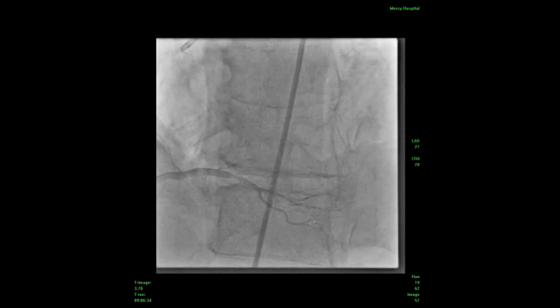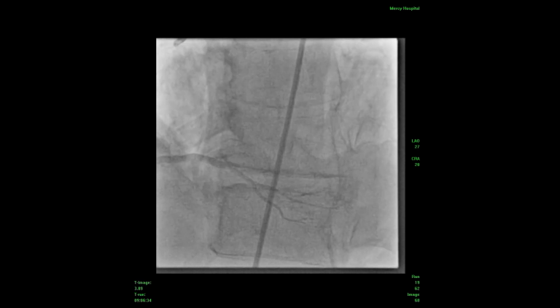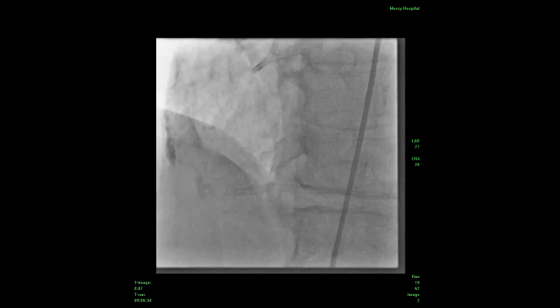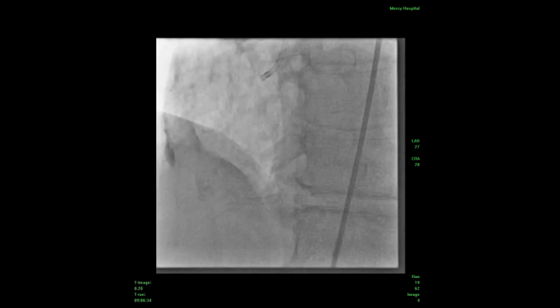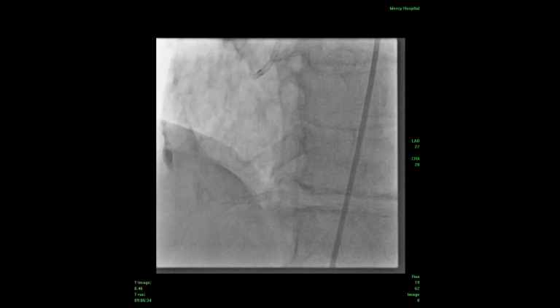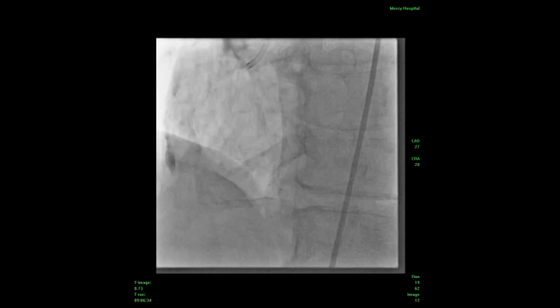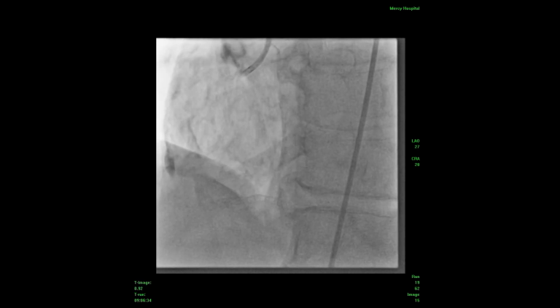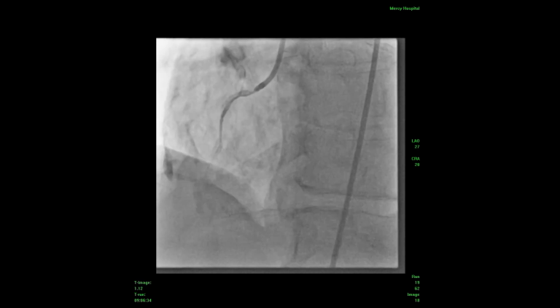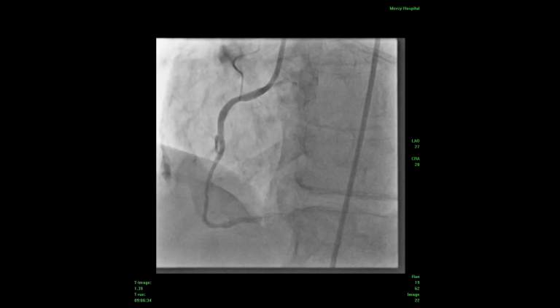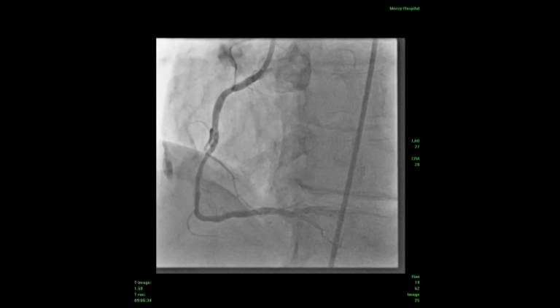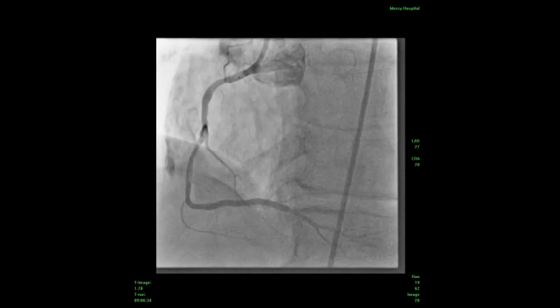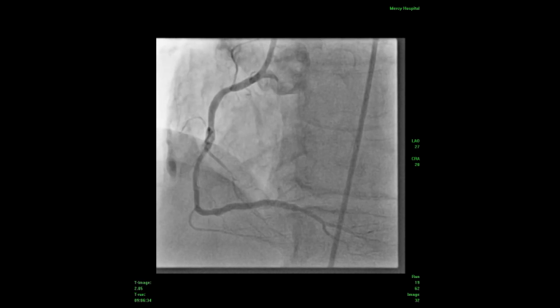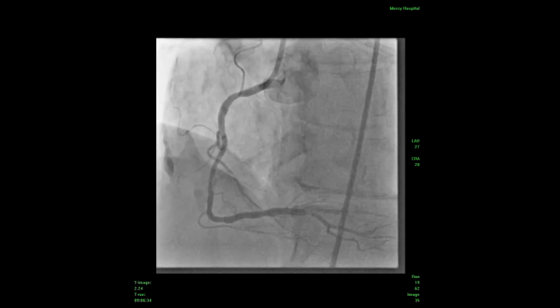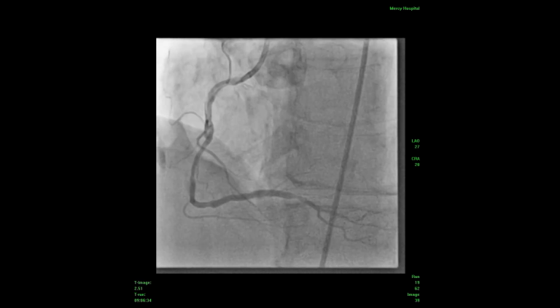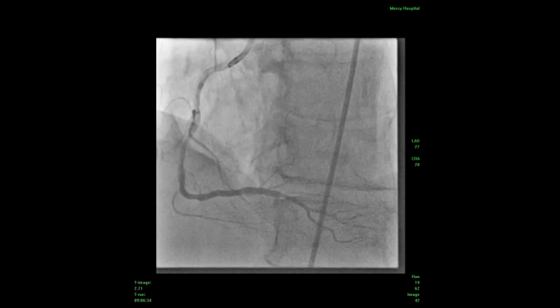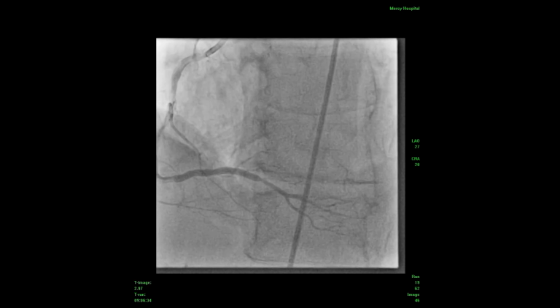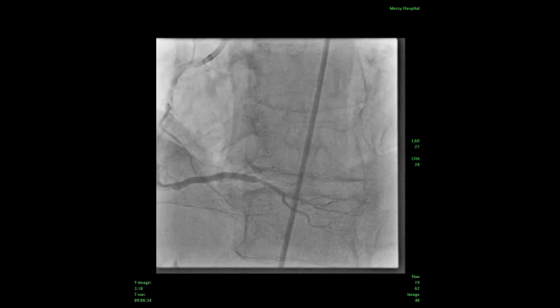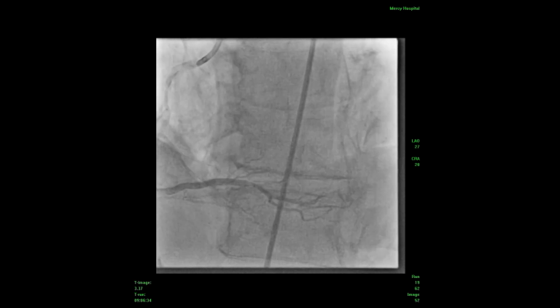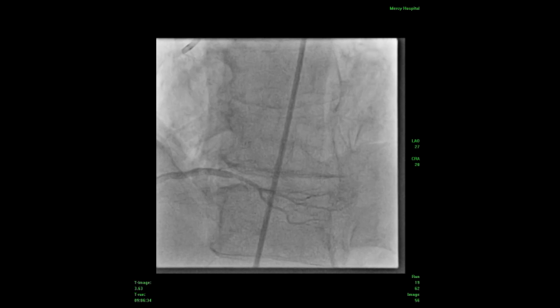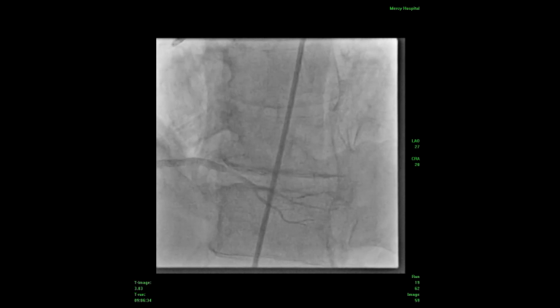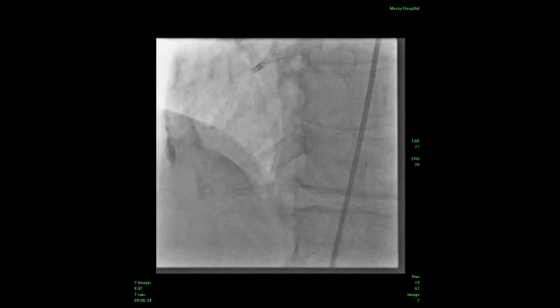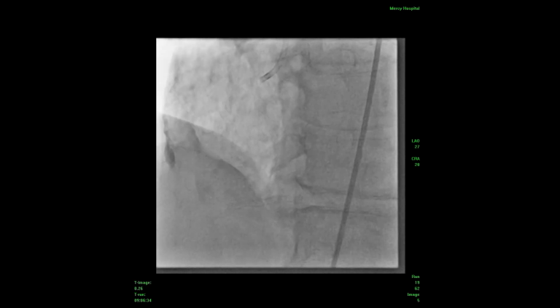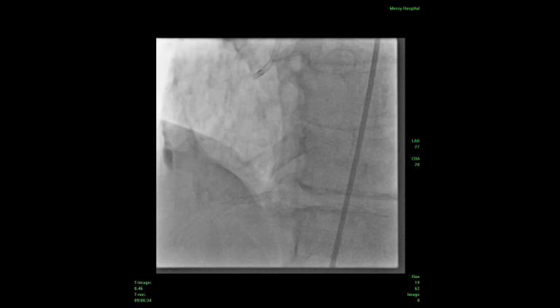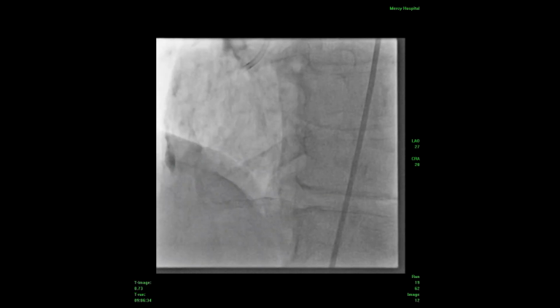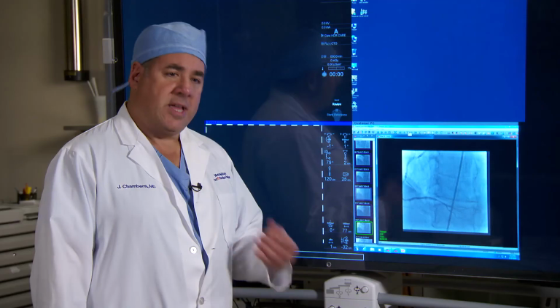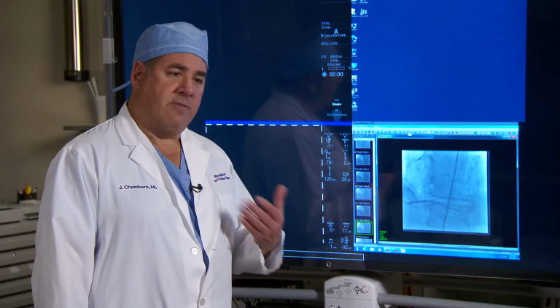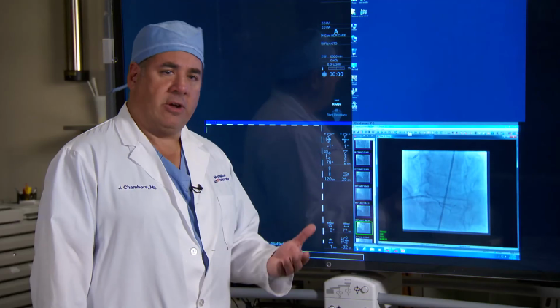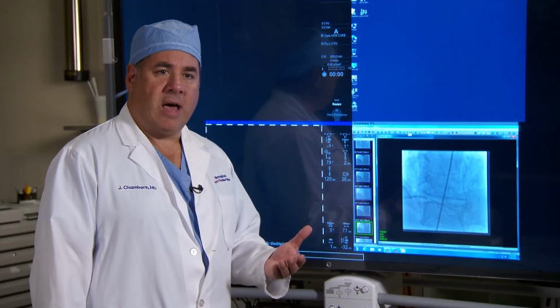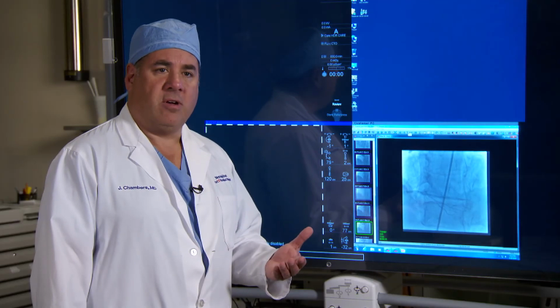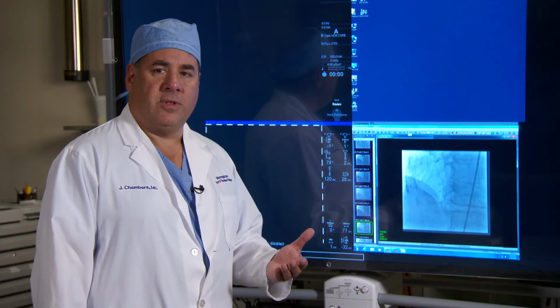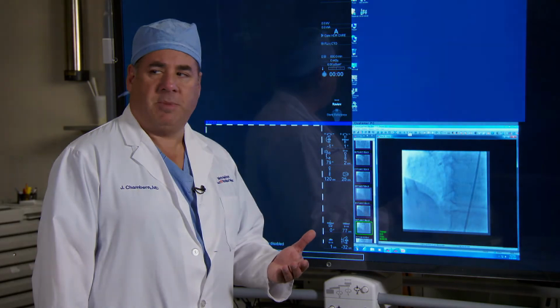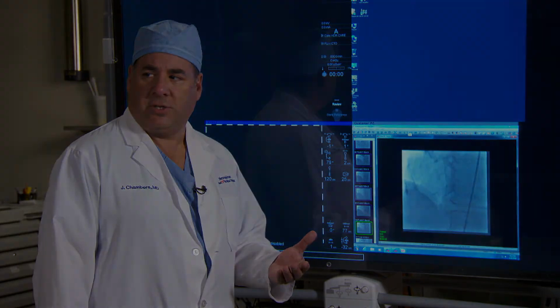We positioned the stent in the right spot and there is our final result. We were able to get an excellent final result with very little time, assessed the hemodynamic significance, and had a very good outcome for this patient.